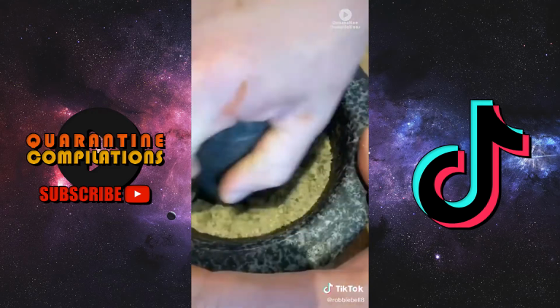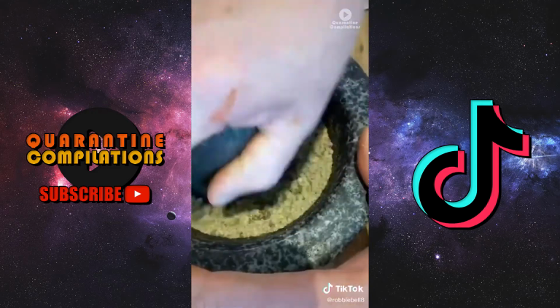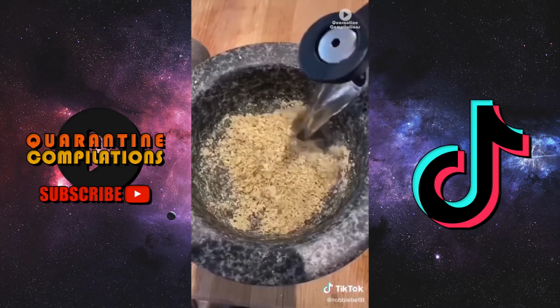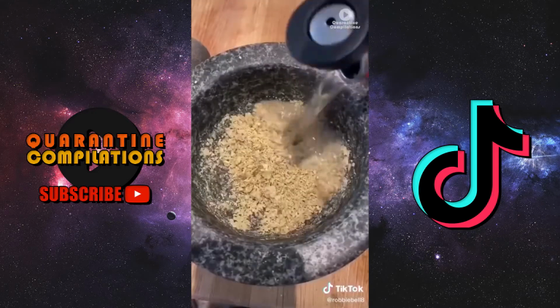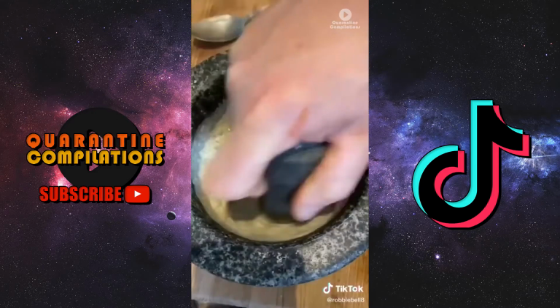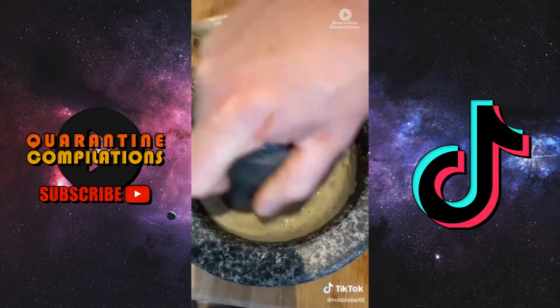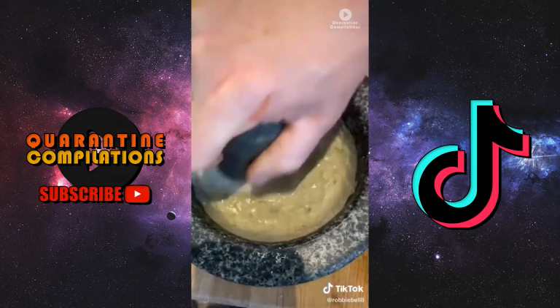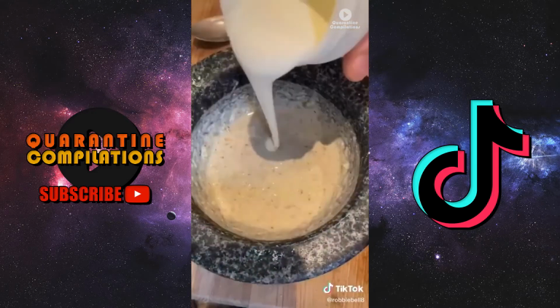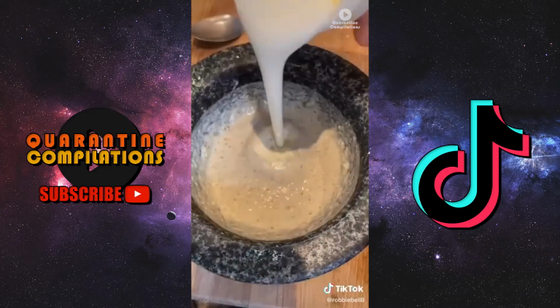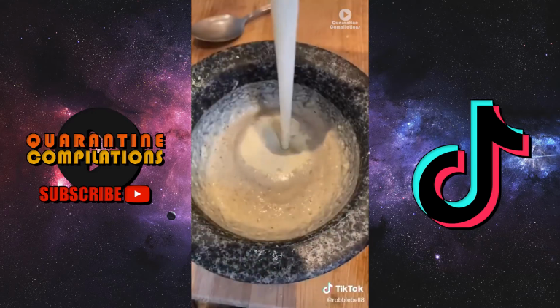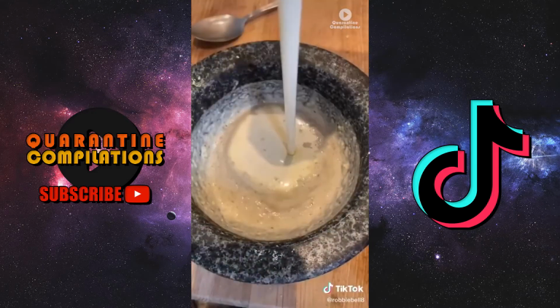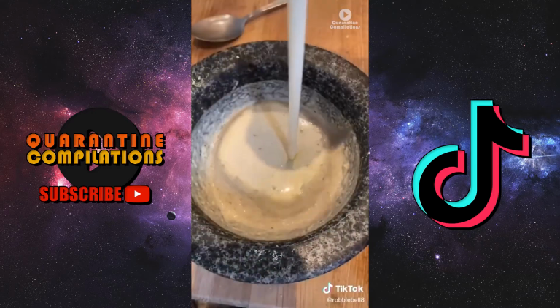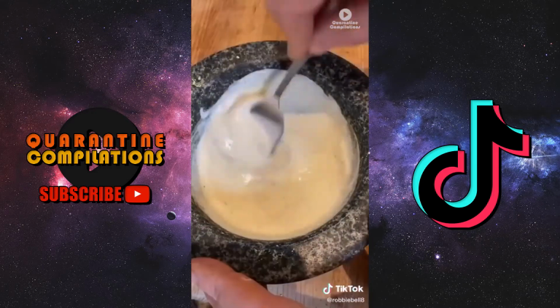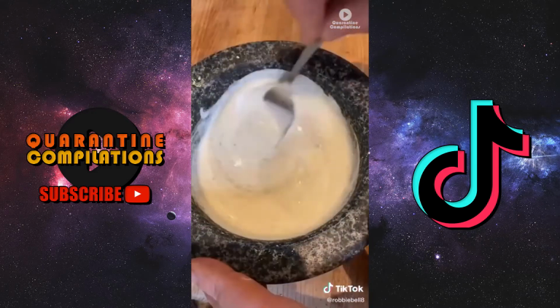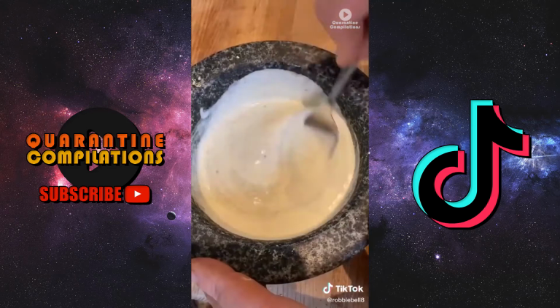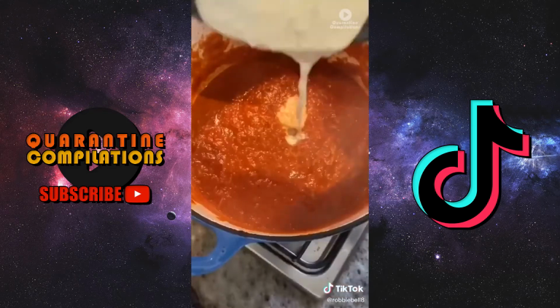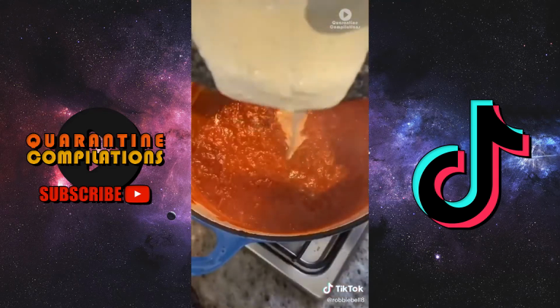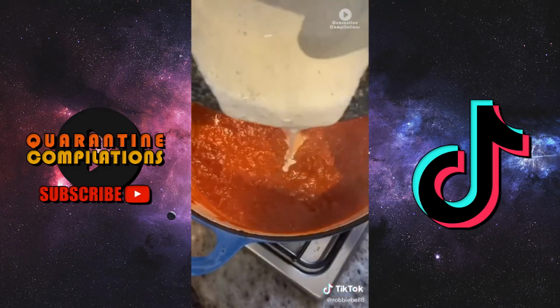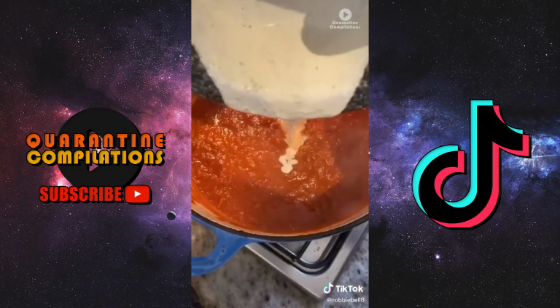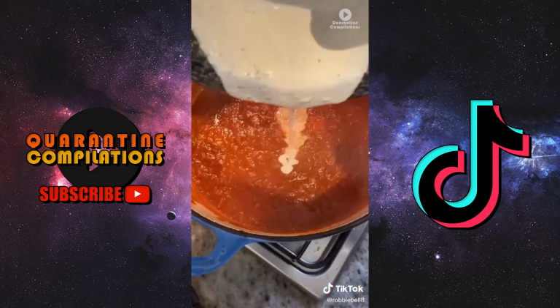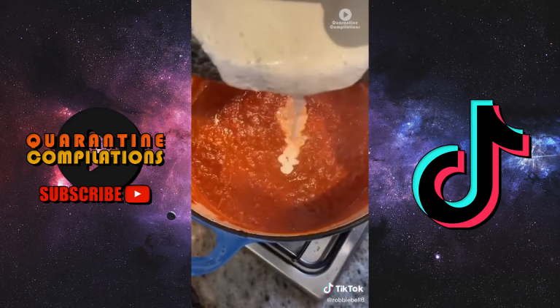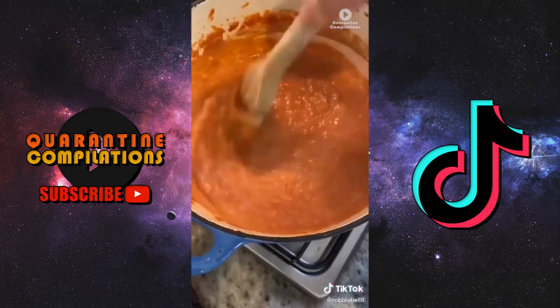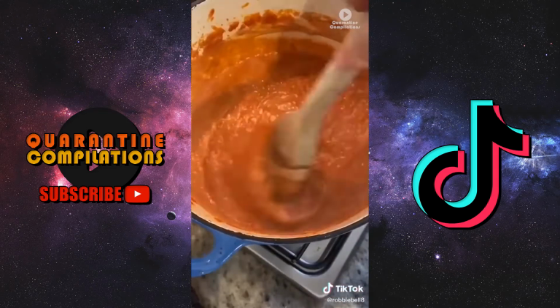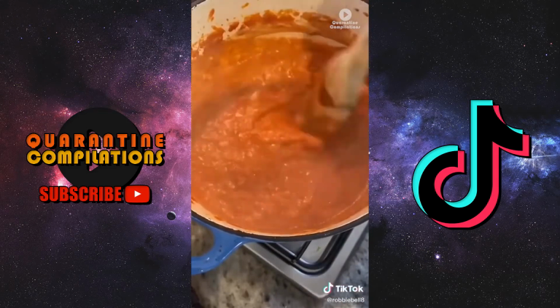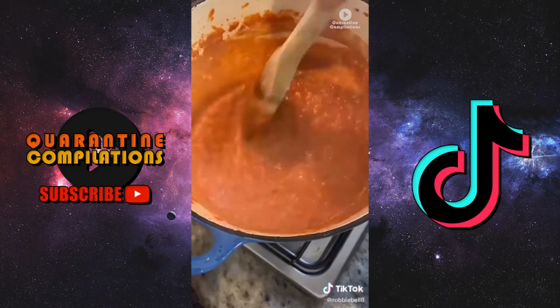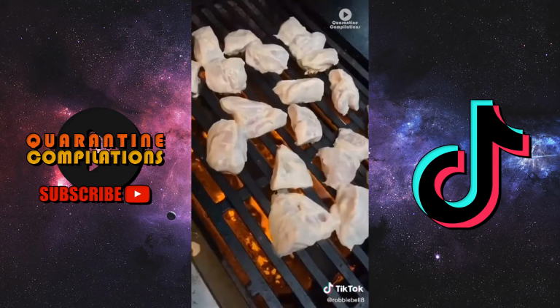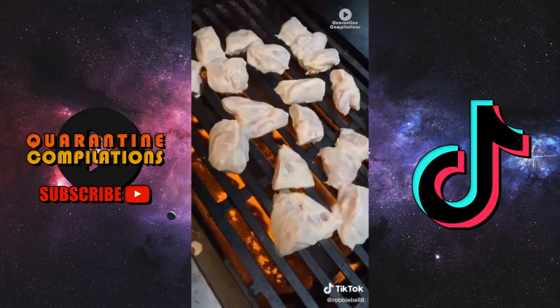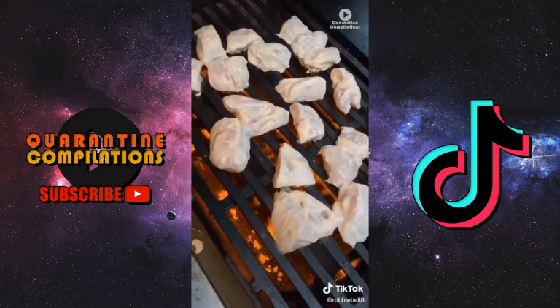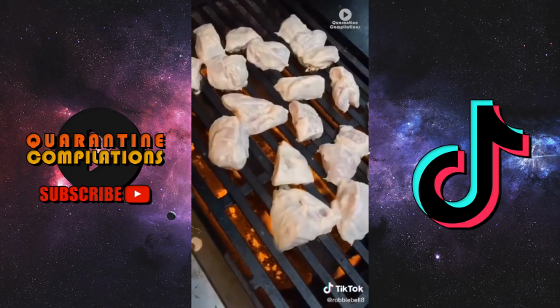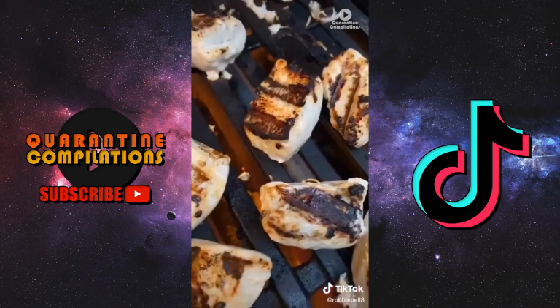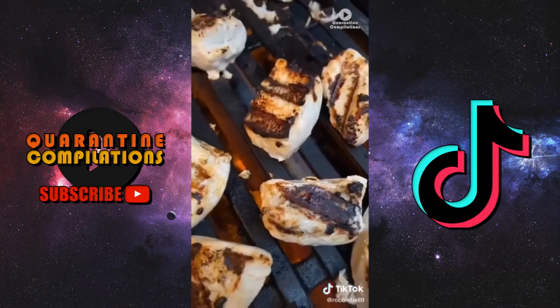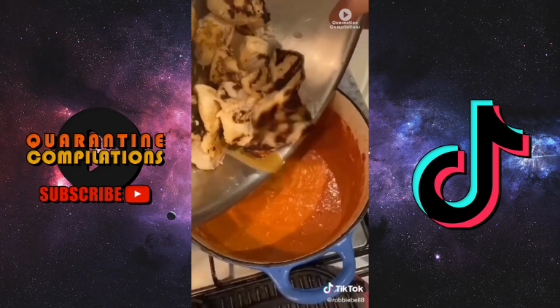Make a paste out of pumpkin seeds and cashews in your pestle and mortar. Finish with a little bit of cream. Once the sauce has come to the boil and cooked out, add the paste to your sauce, get a lid on it and let it rest.